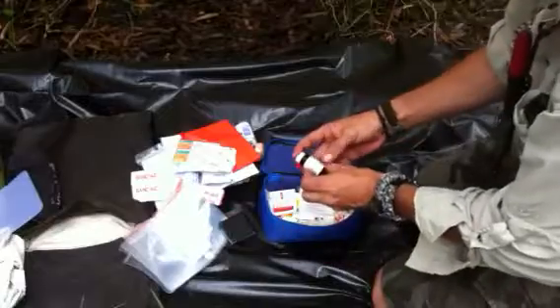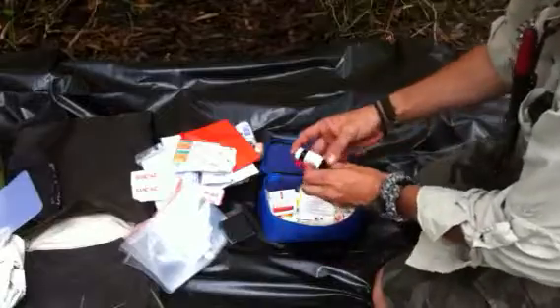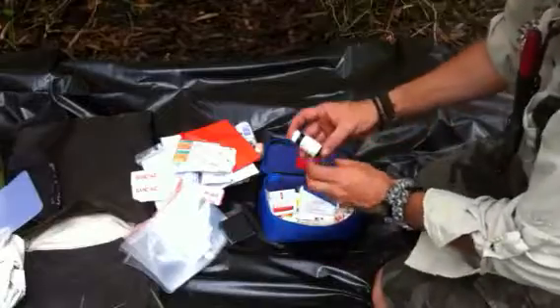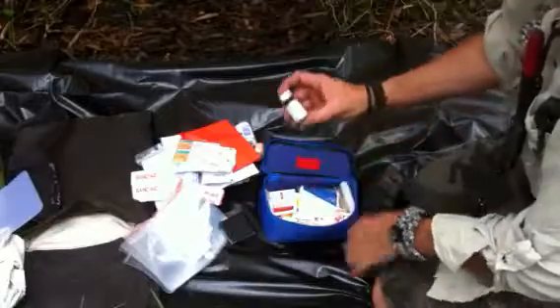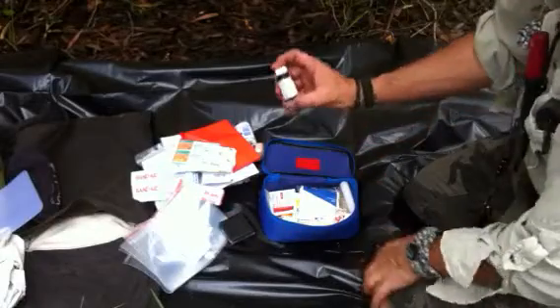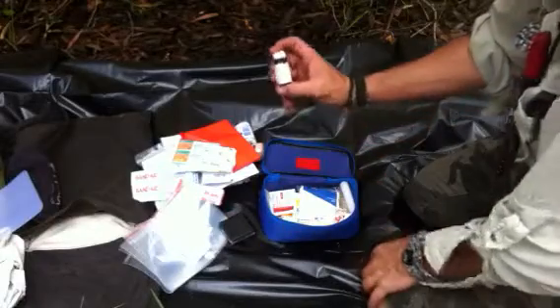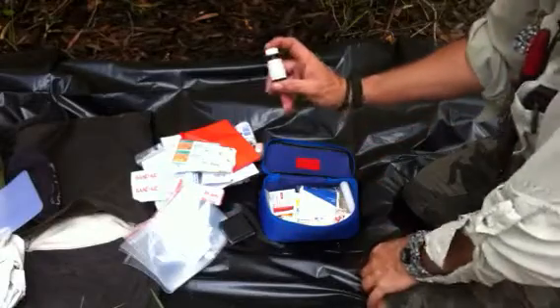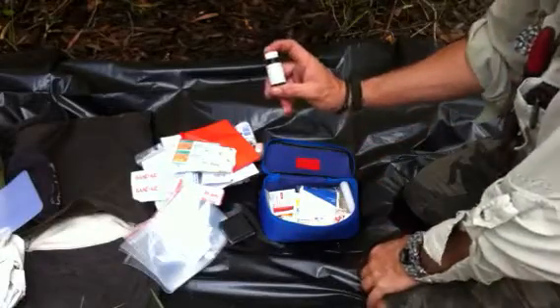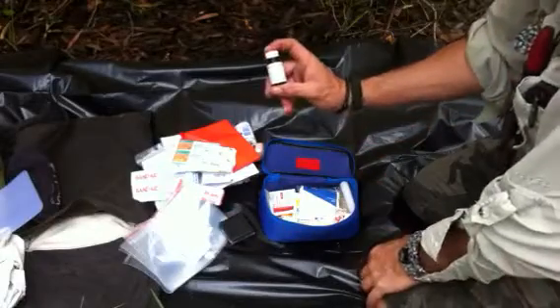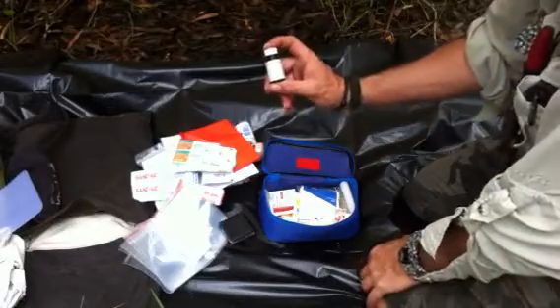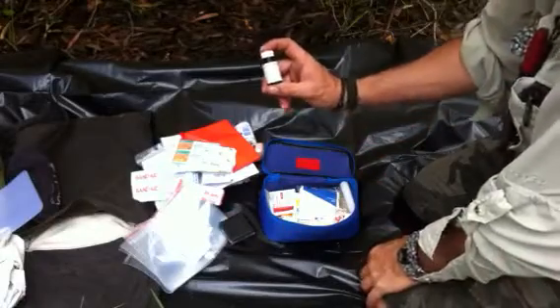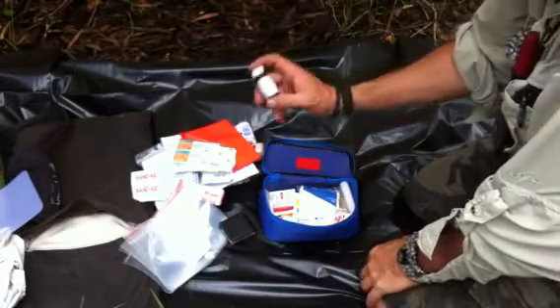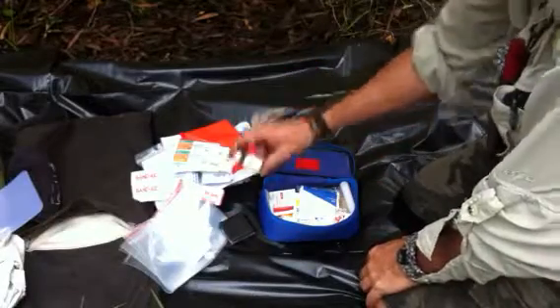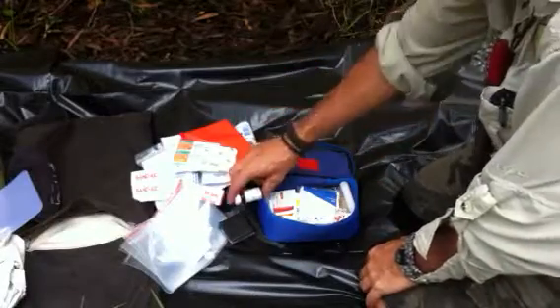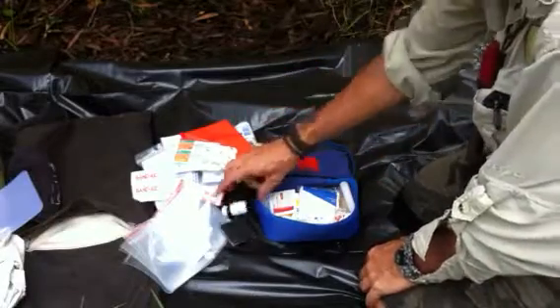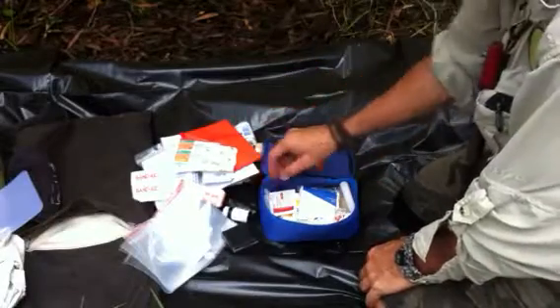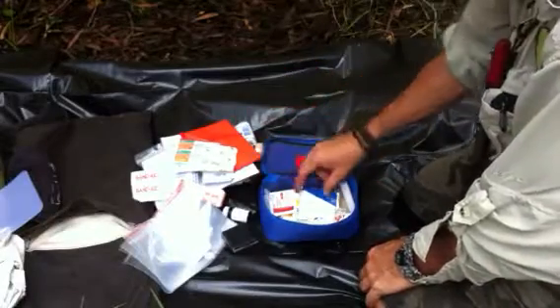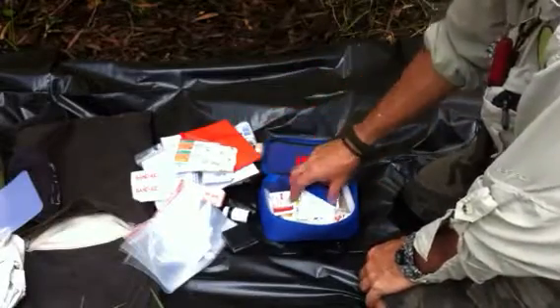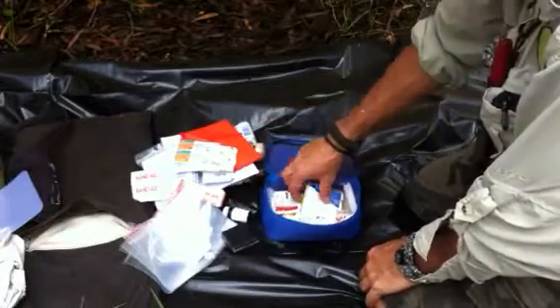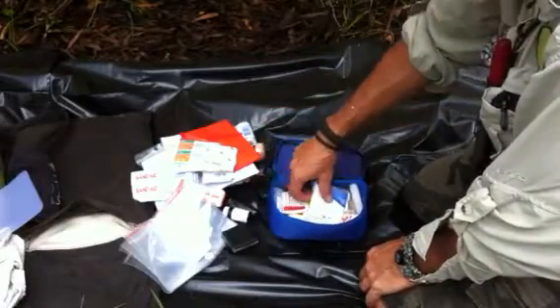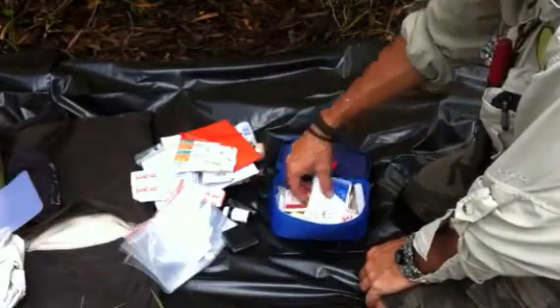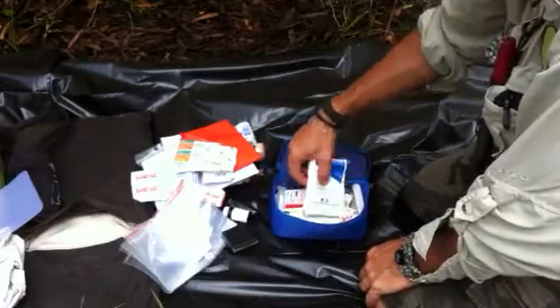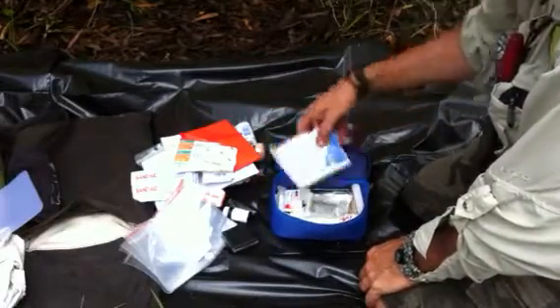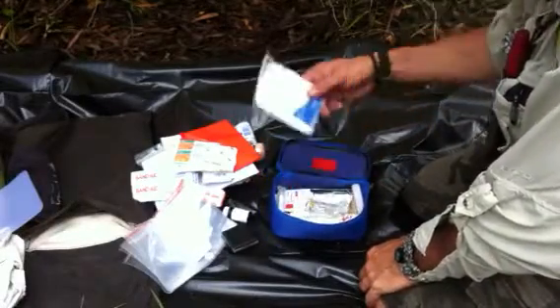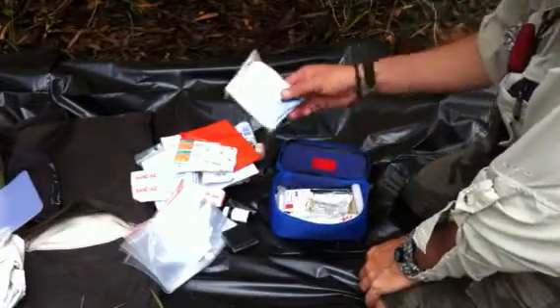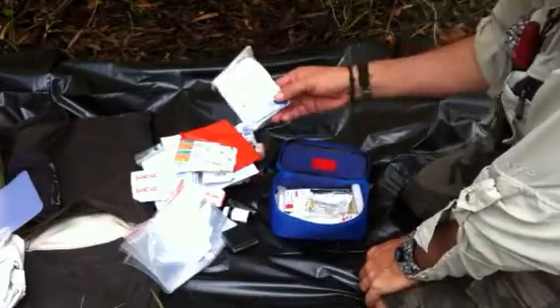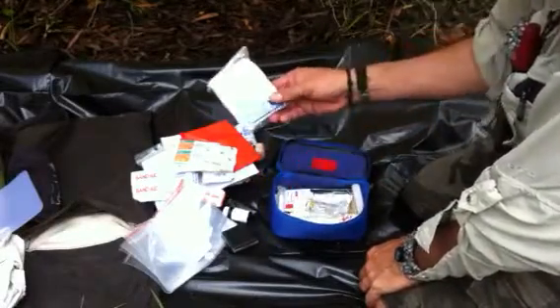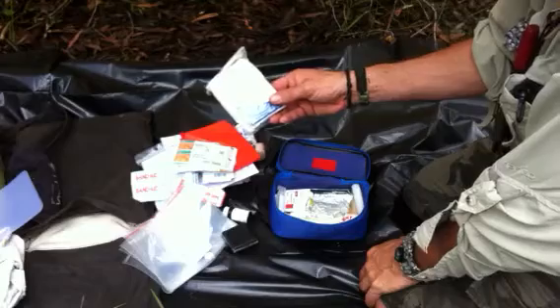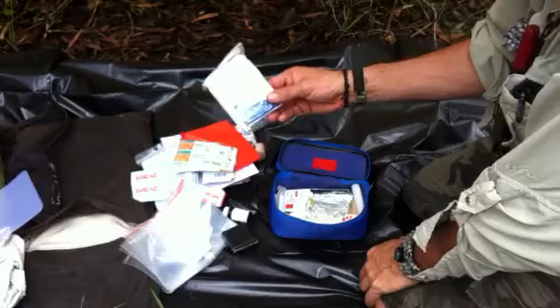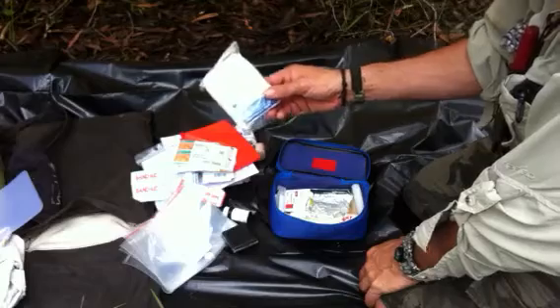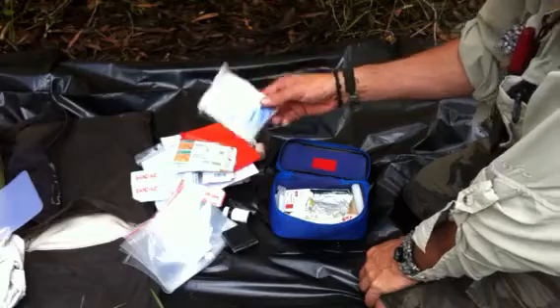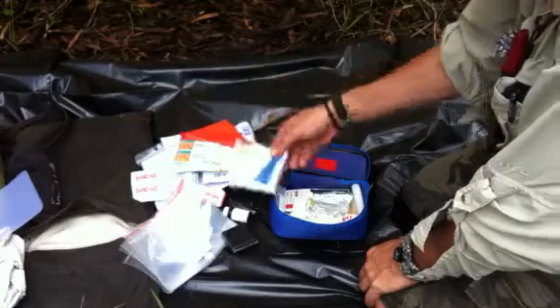There's my tablets for purifying my water. Triangular bandage.